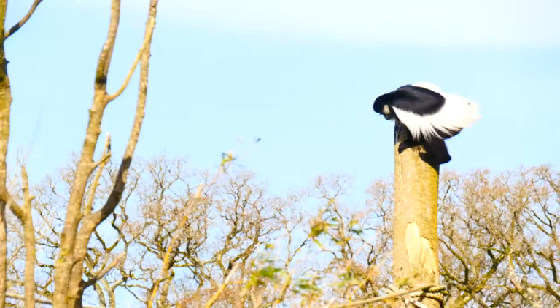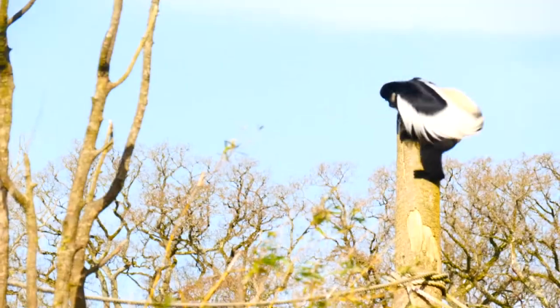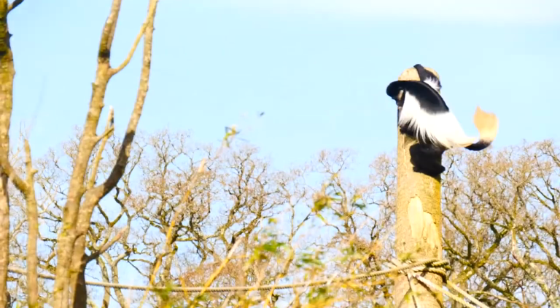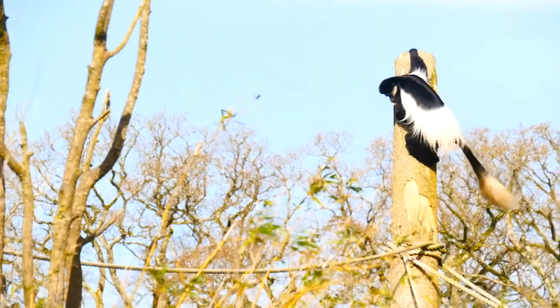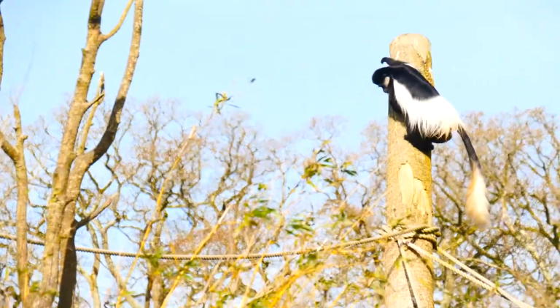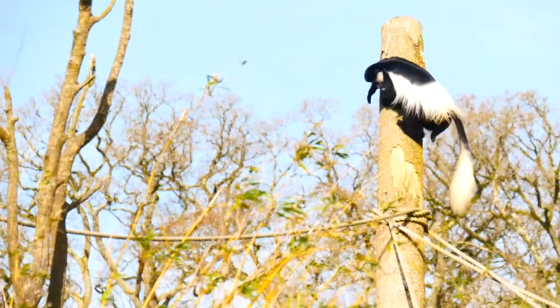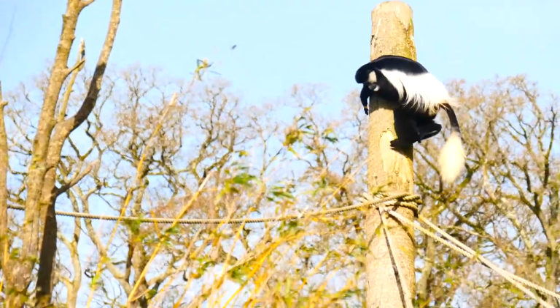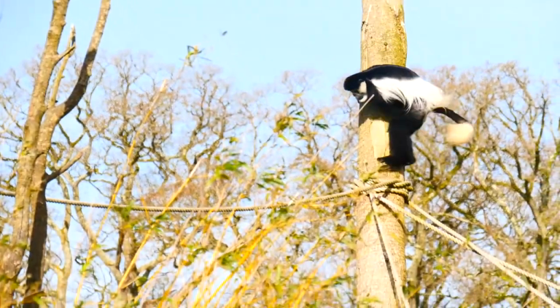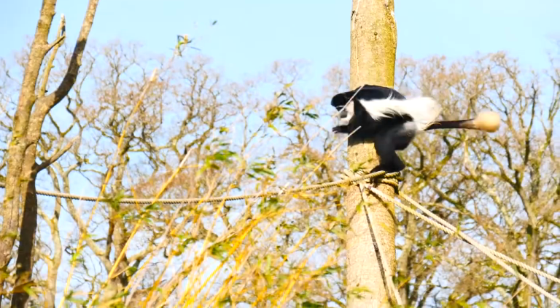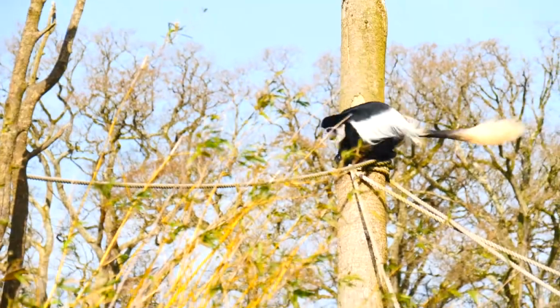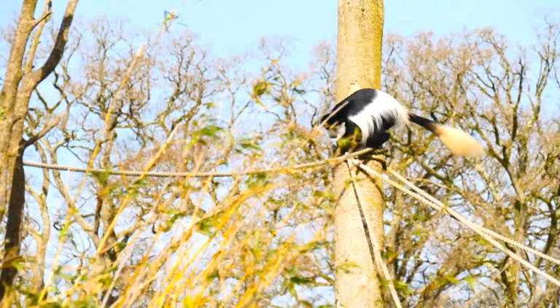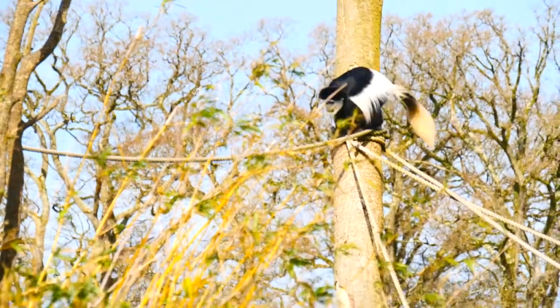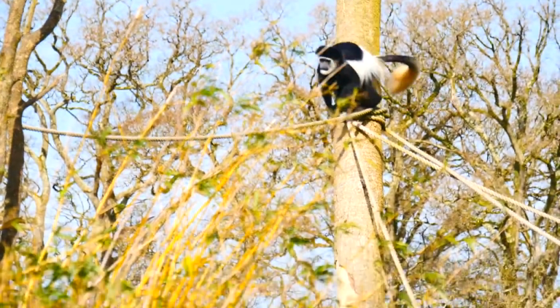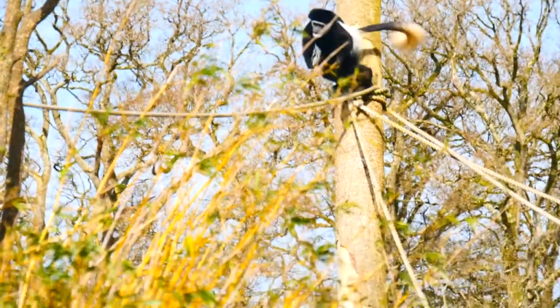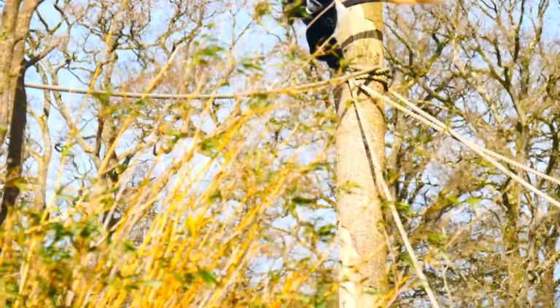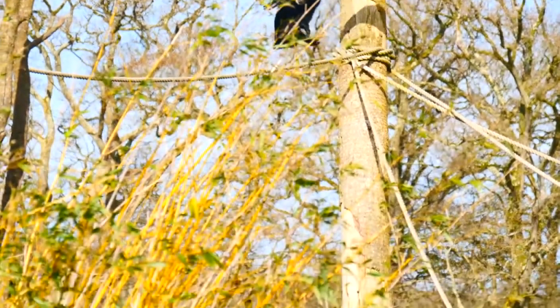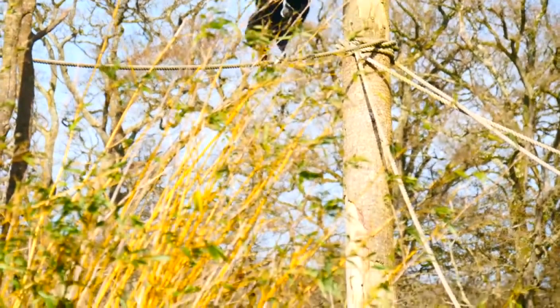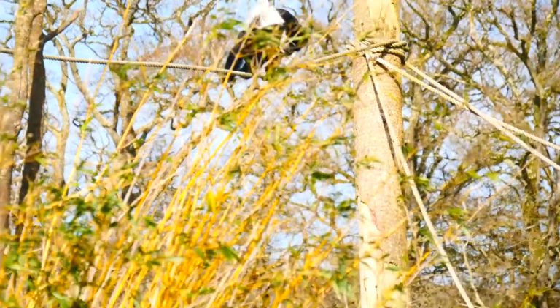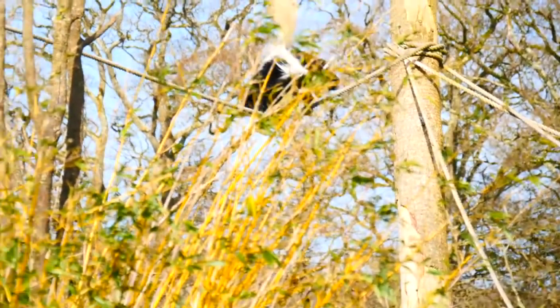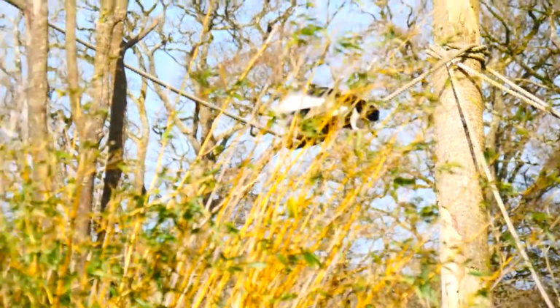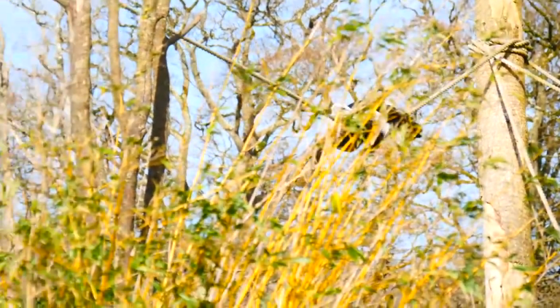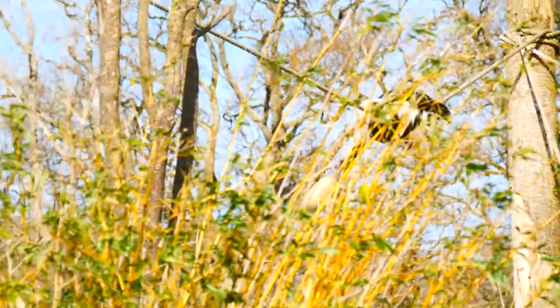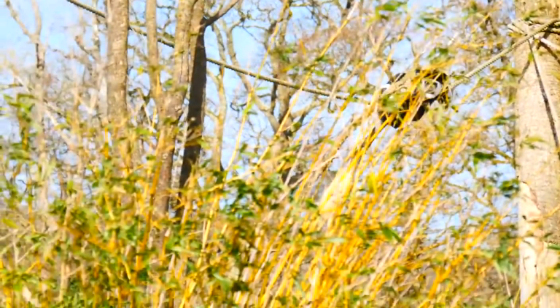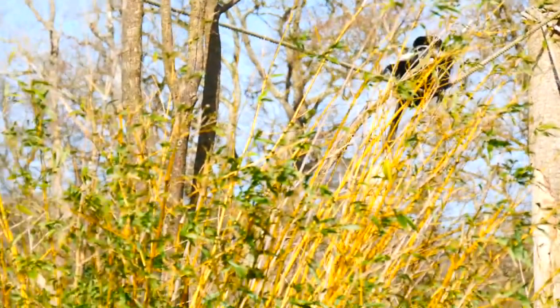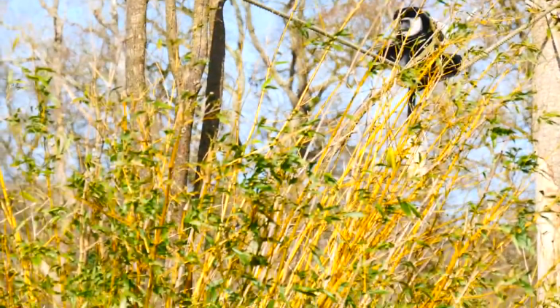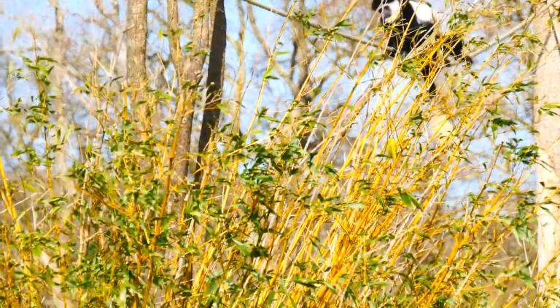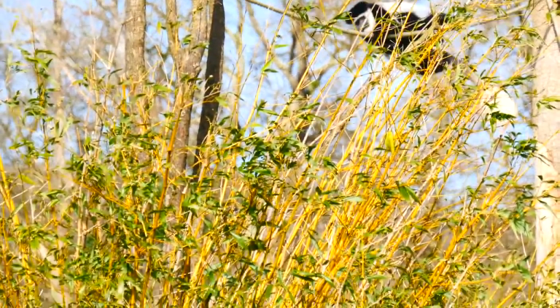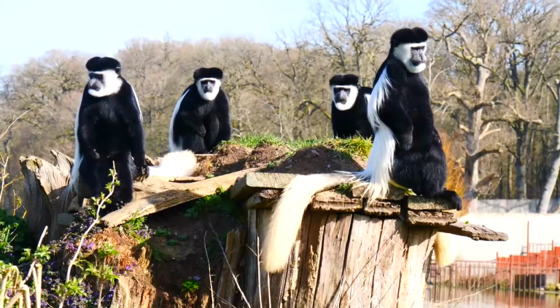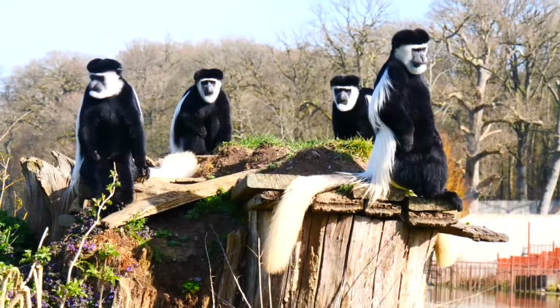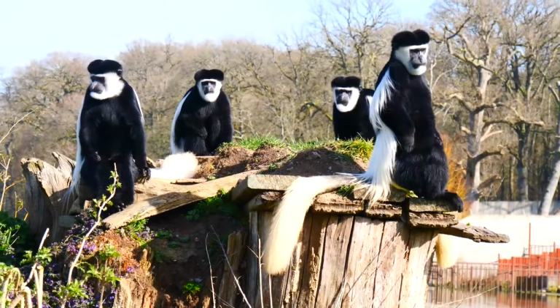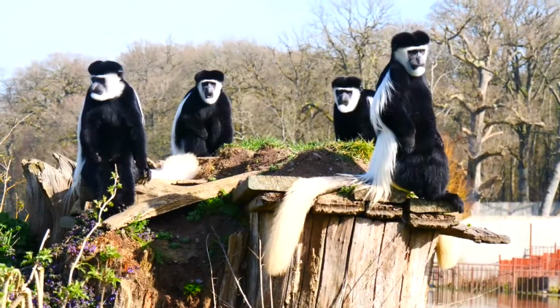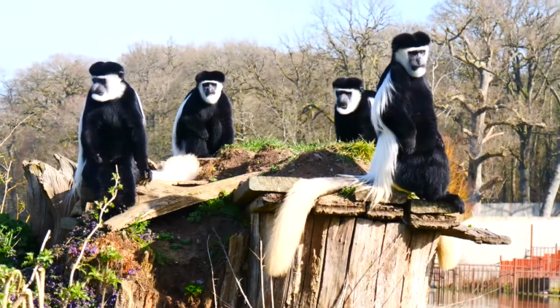Here at Longleat we have a bachelor group of colobus monkeys — it's seven young male monkeys that we have here, no females at all.